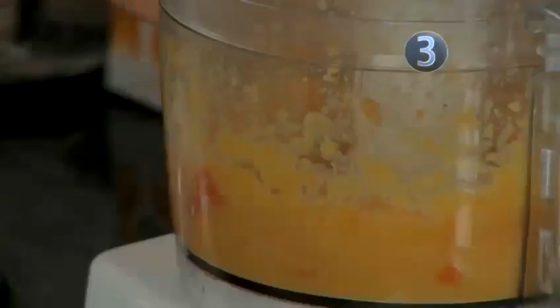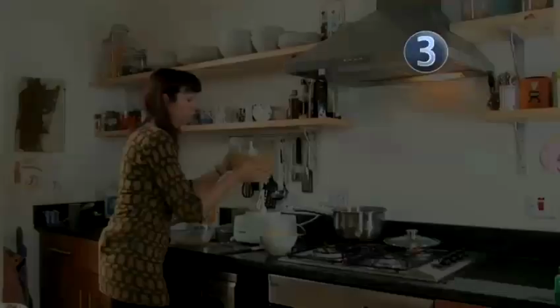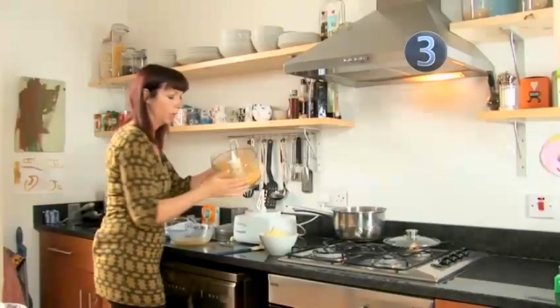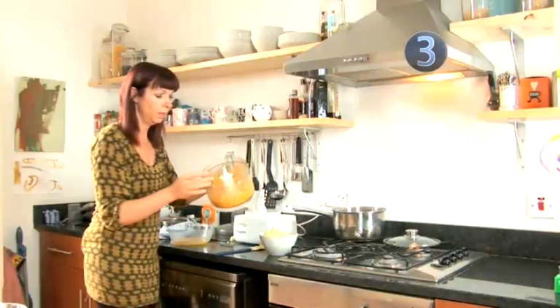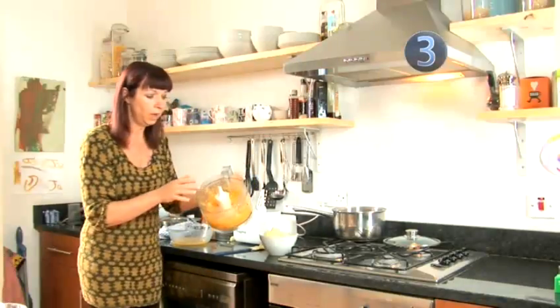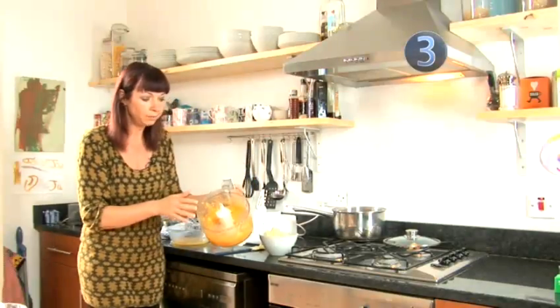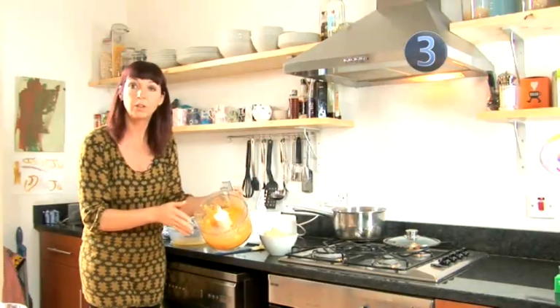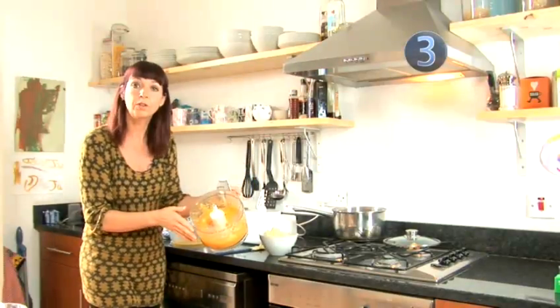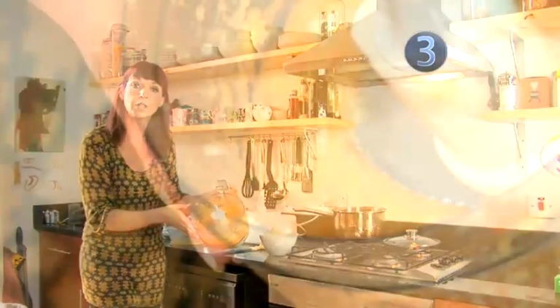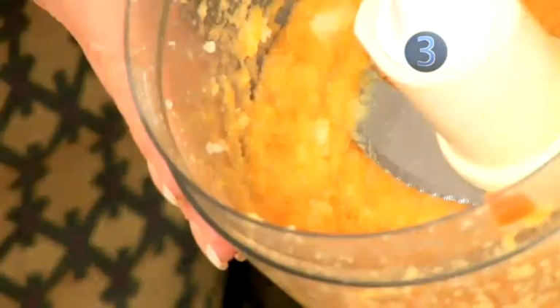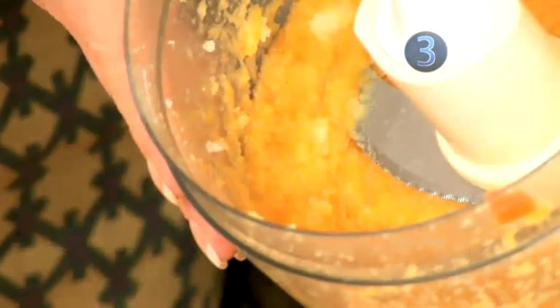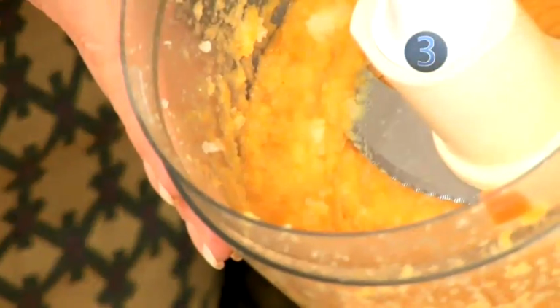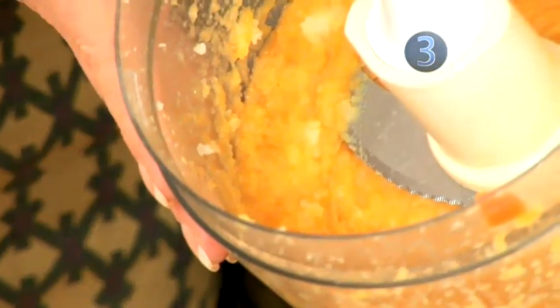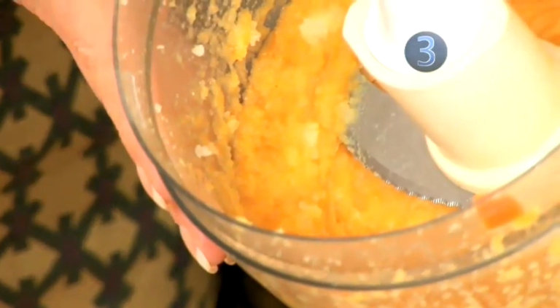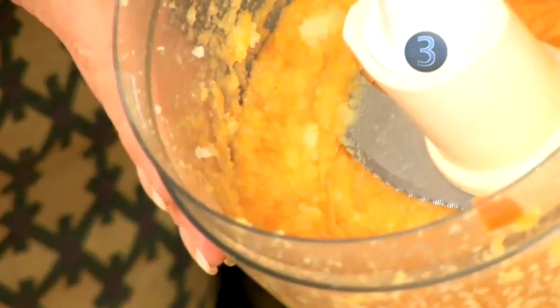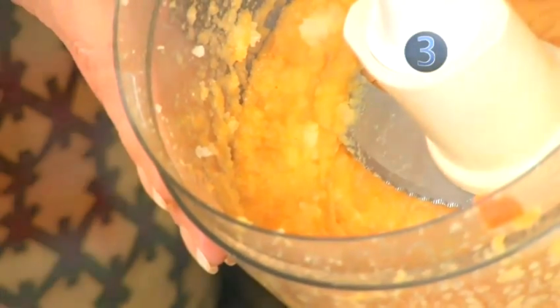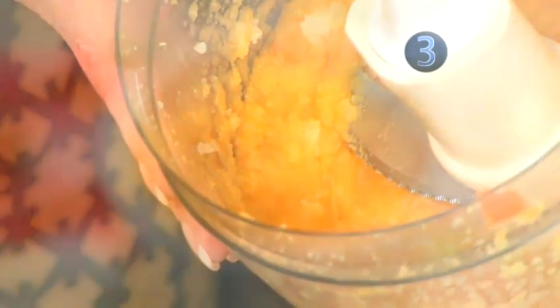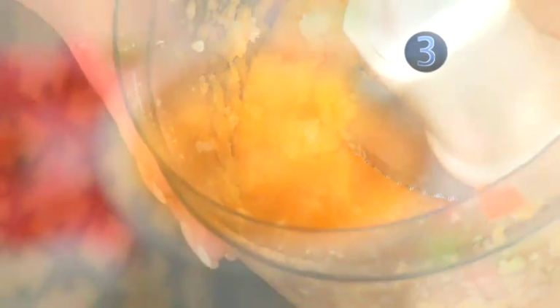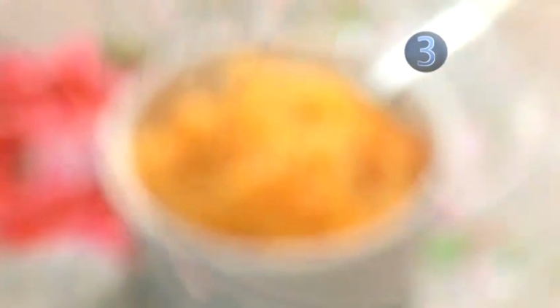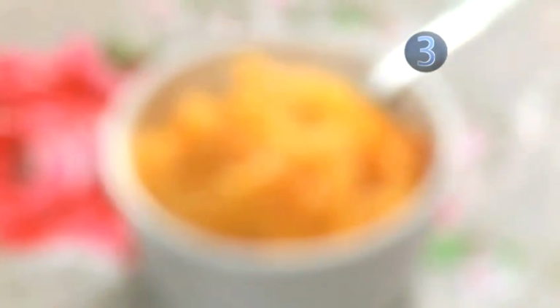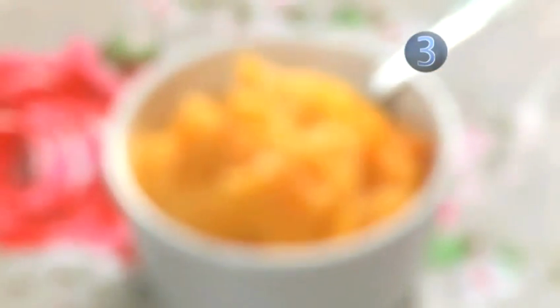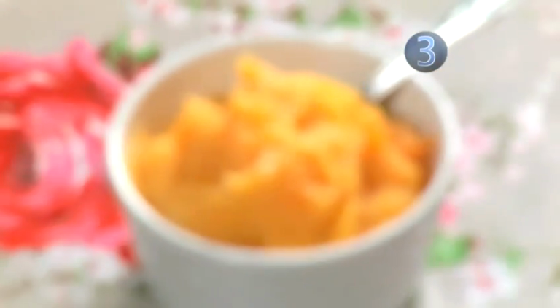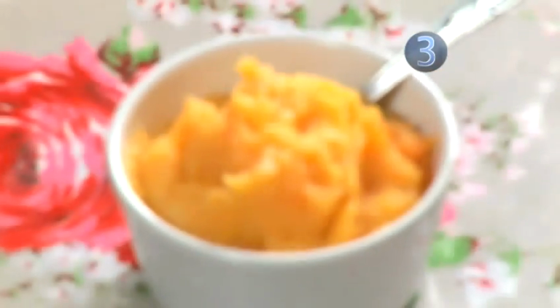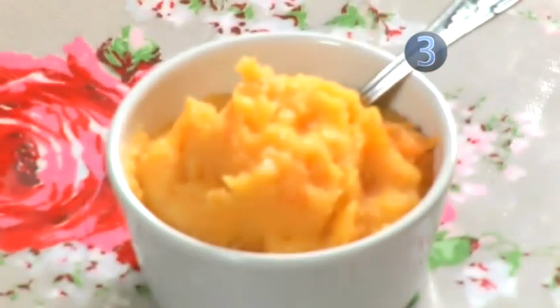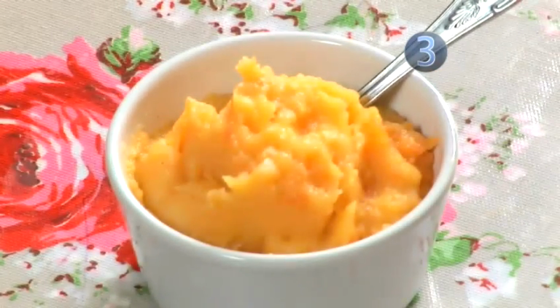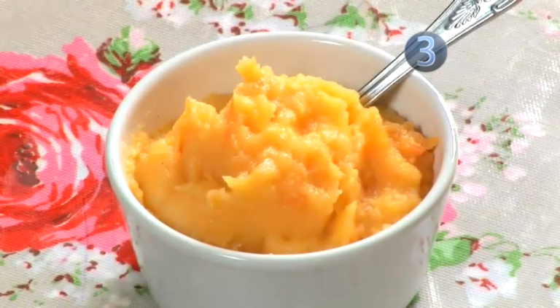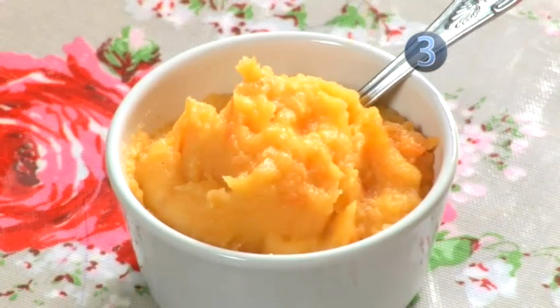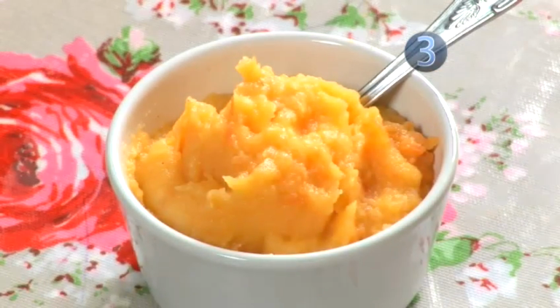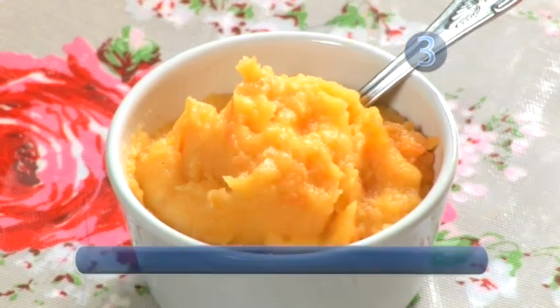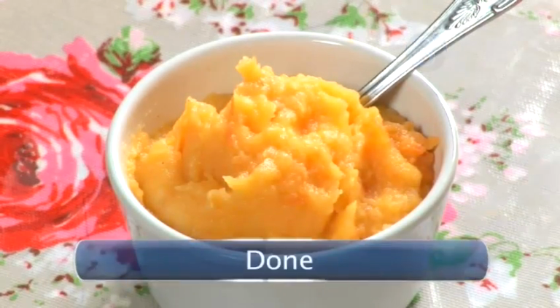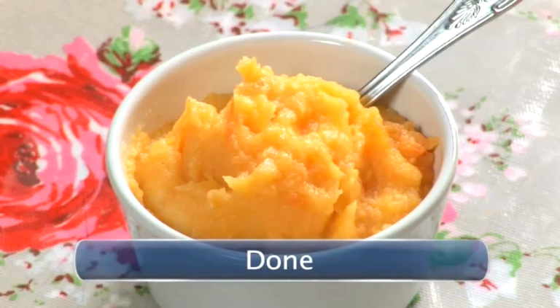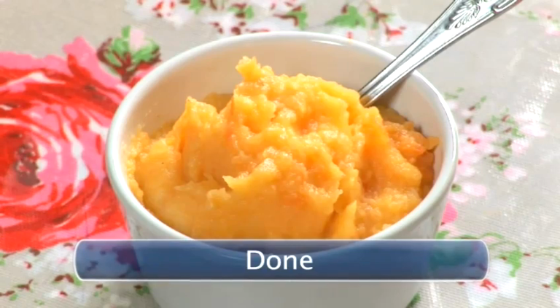Then you have your root vegetable purée. Done.